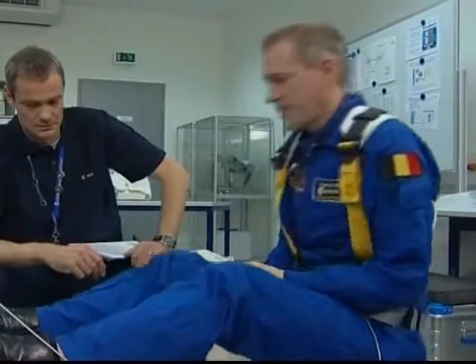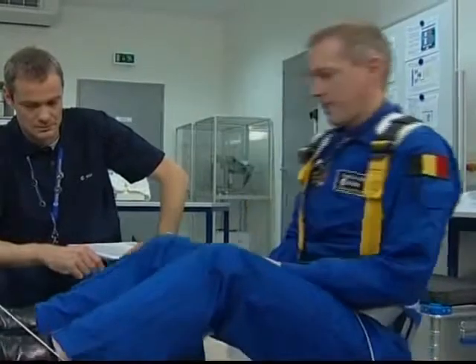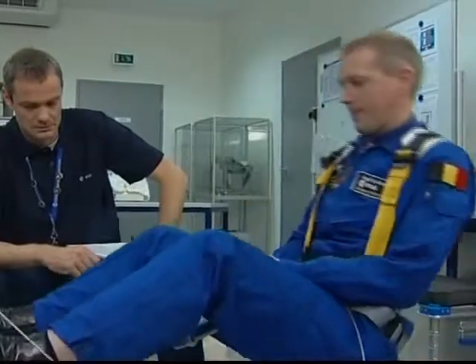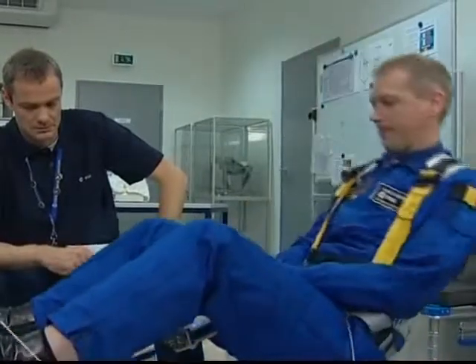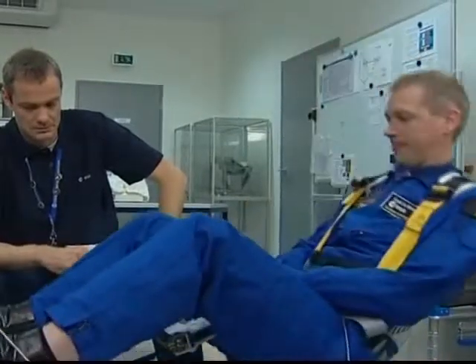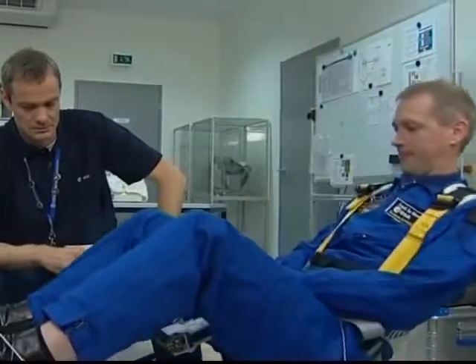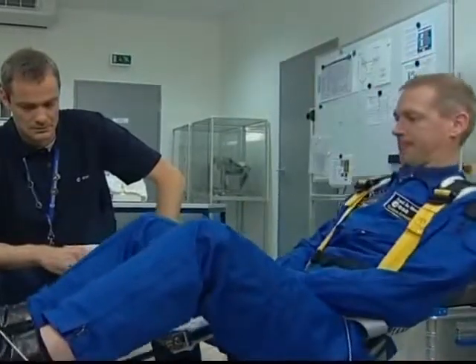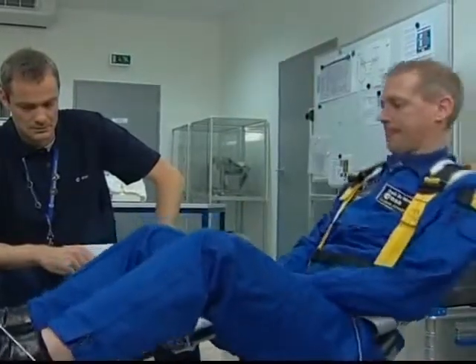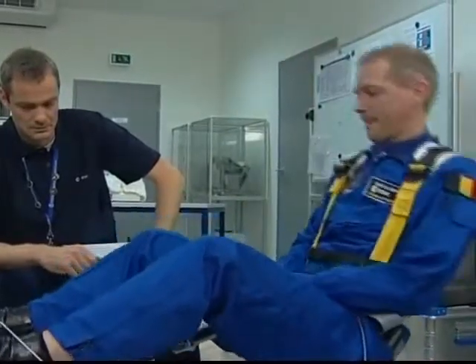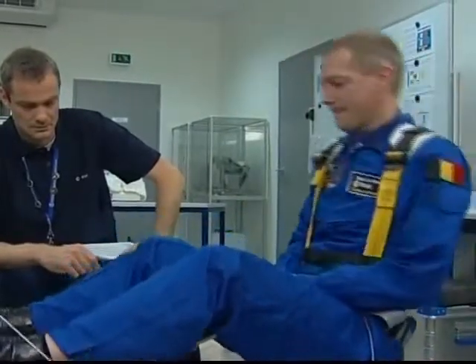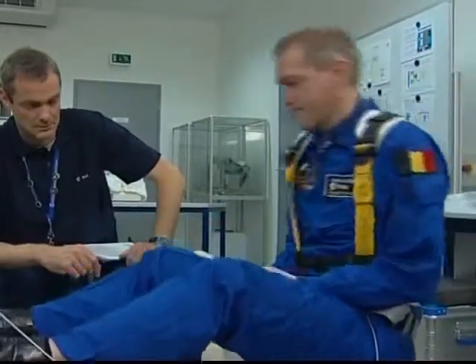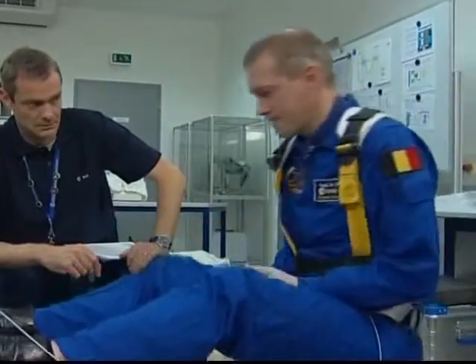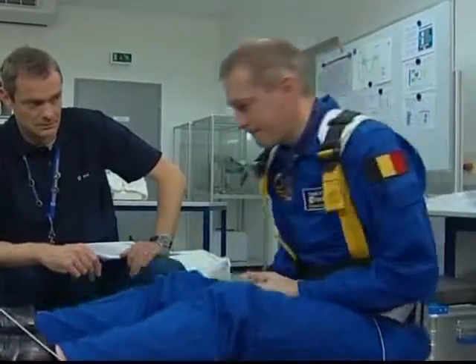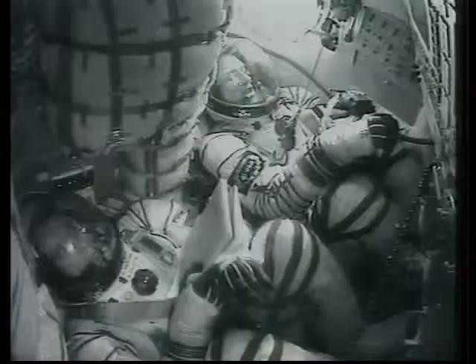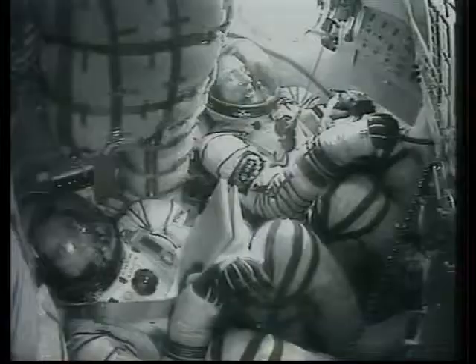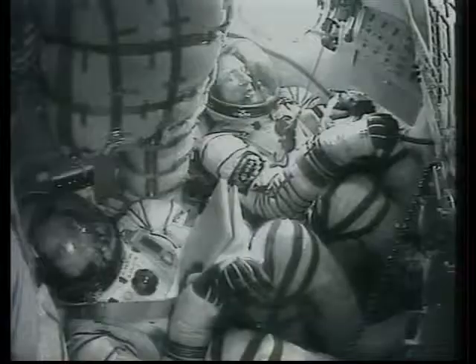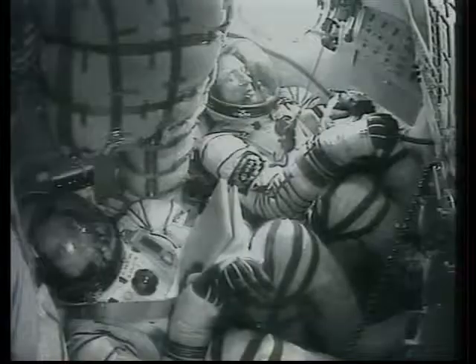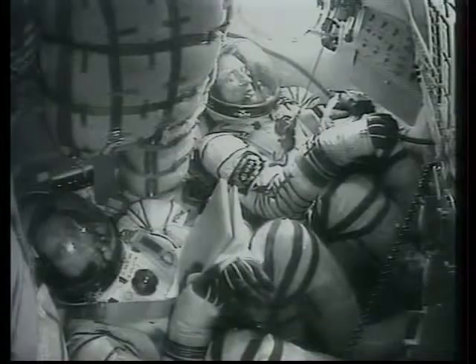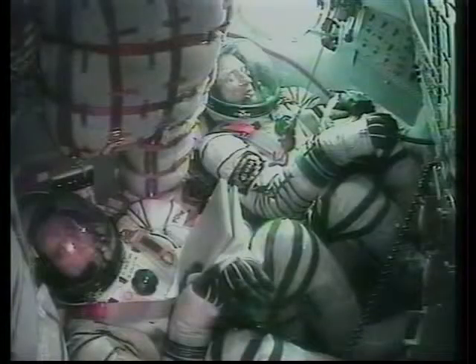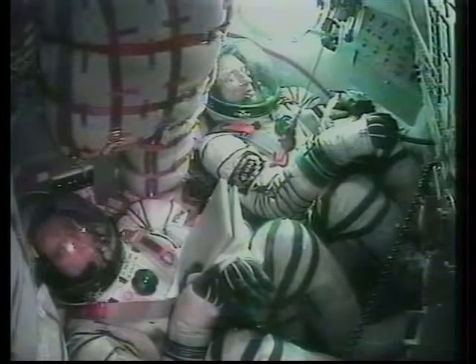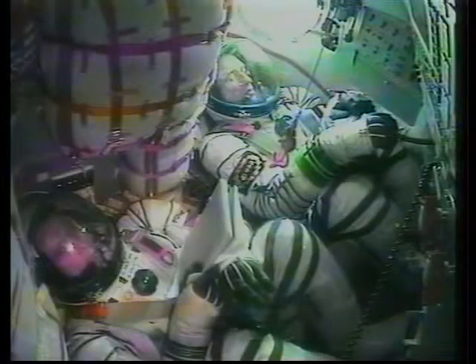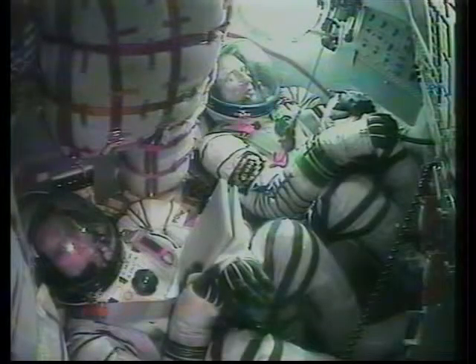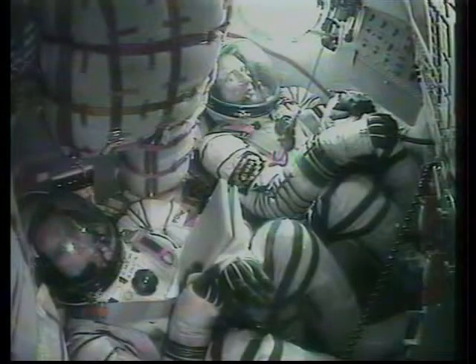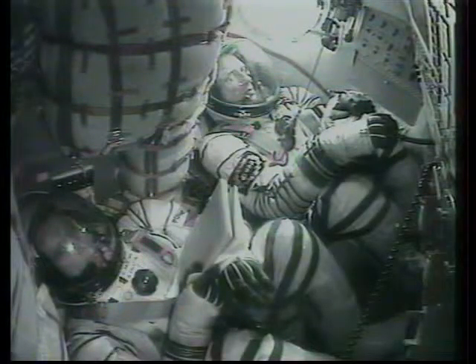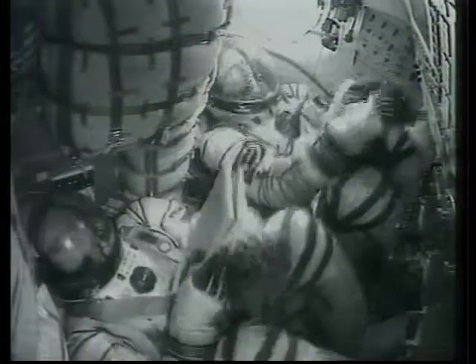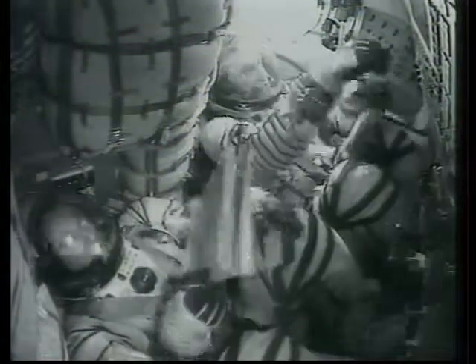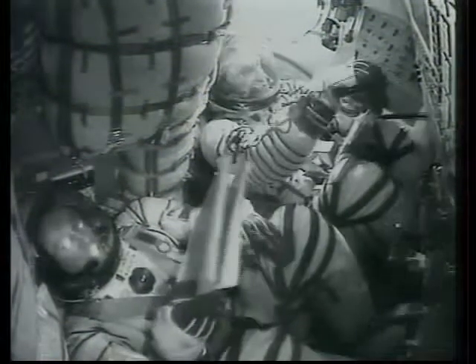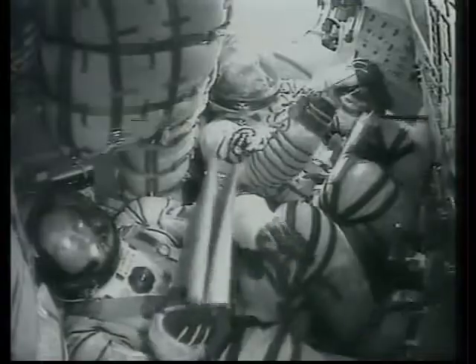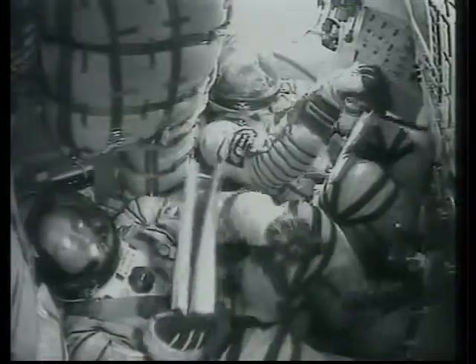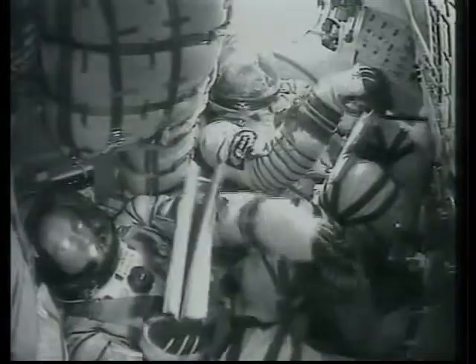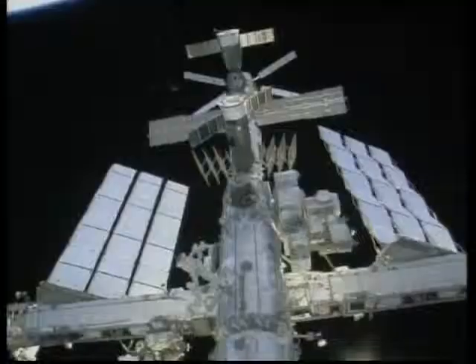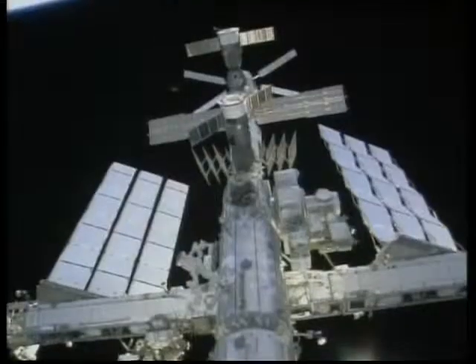In support of the upcoming mission, NASA has already sent up a shuttle carrying supplies and equipment.